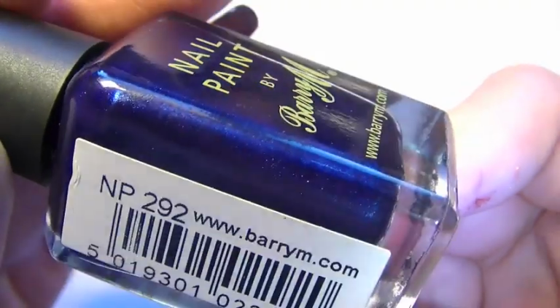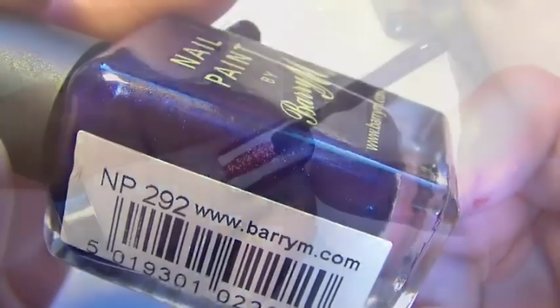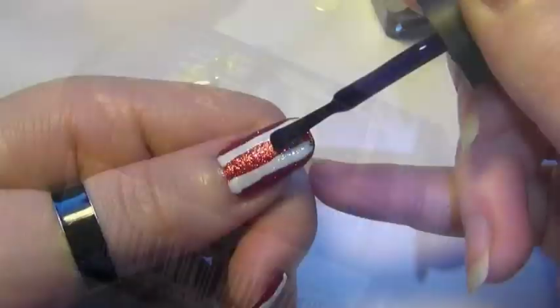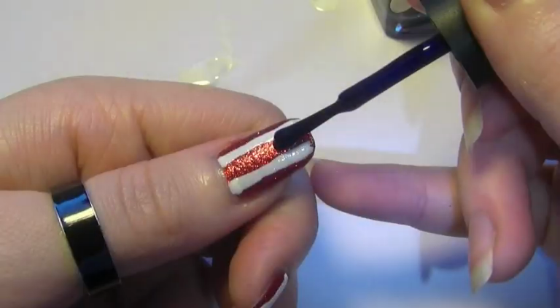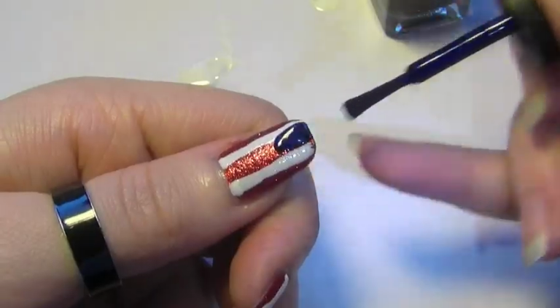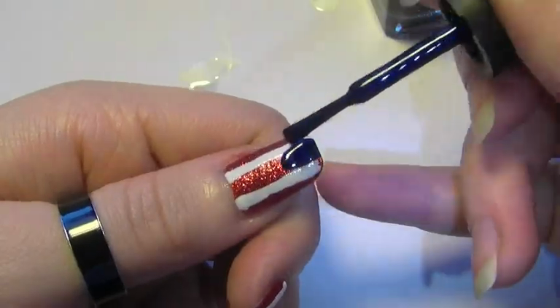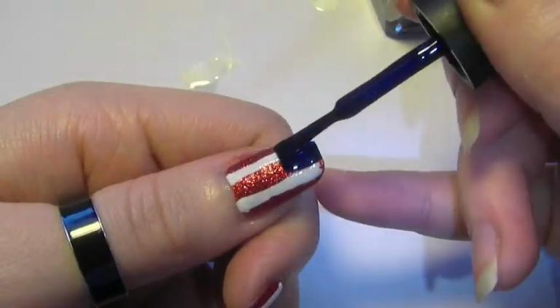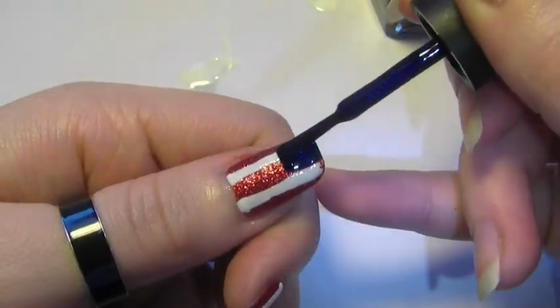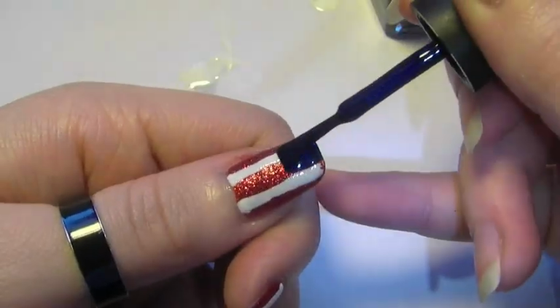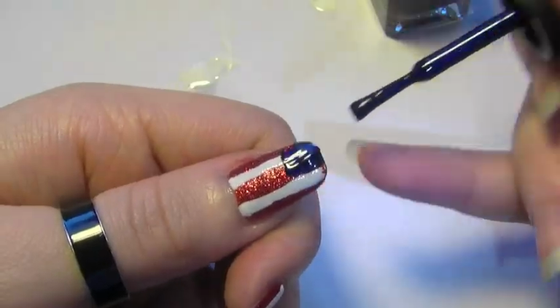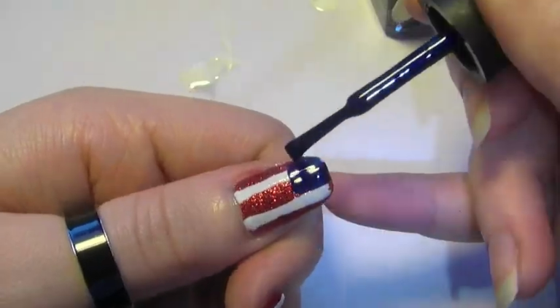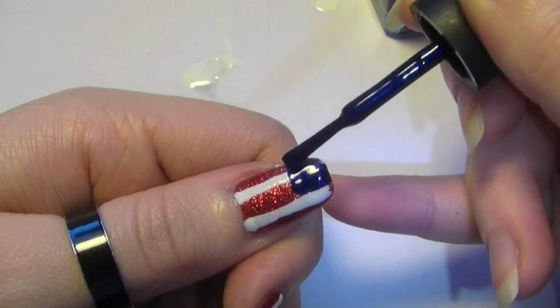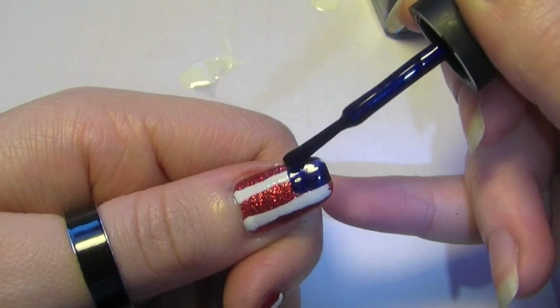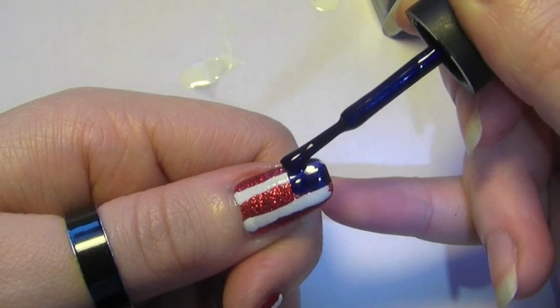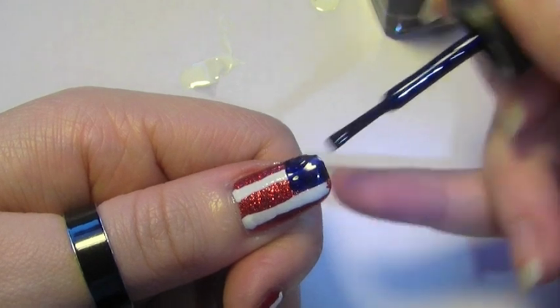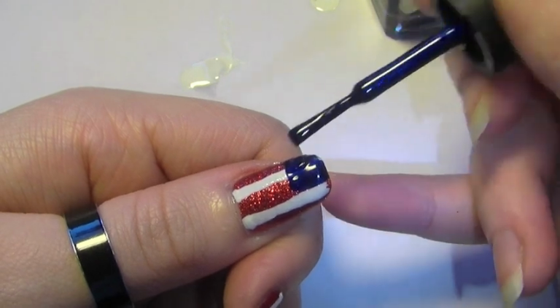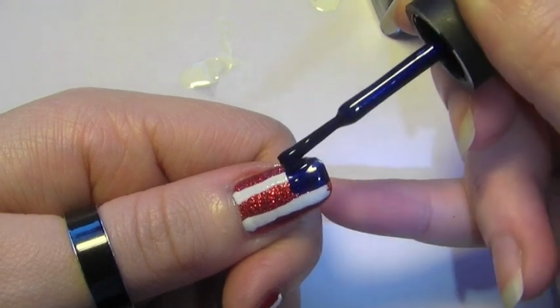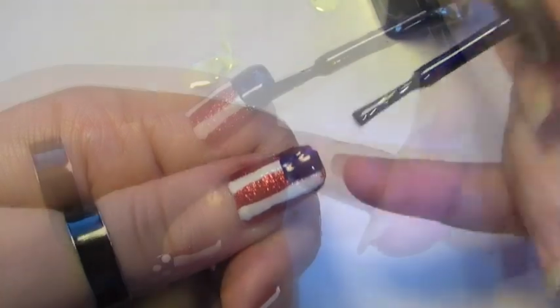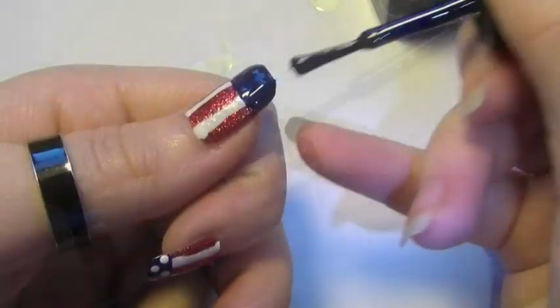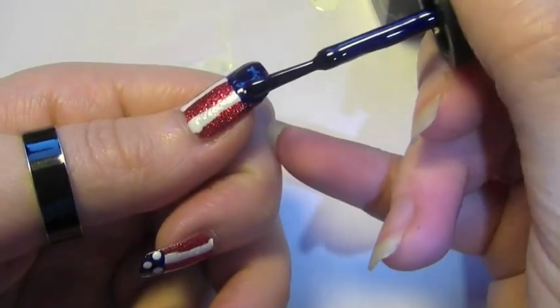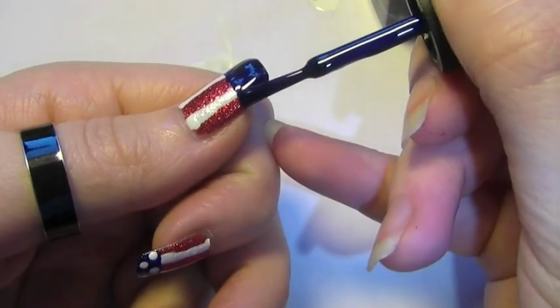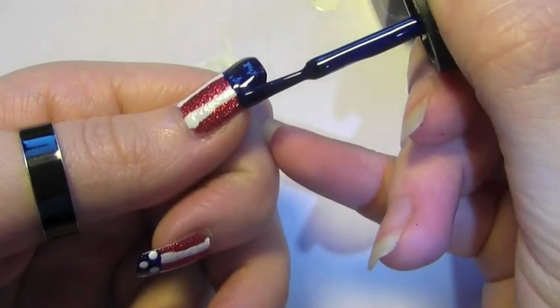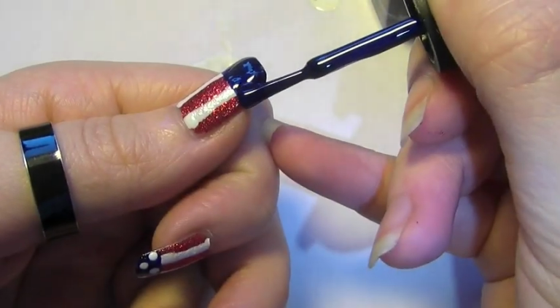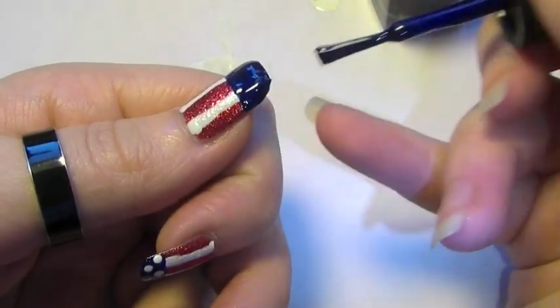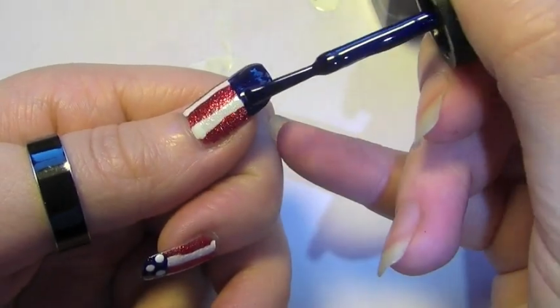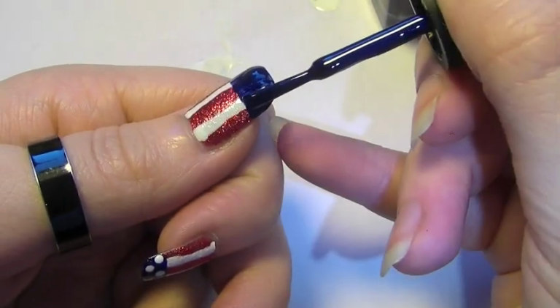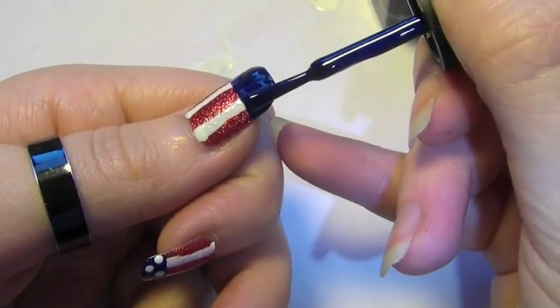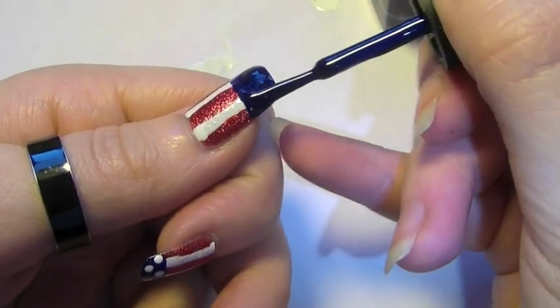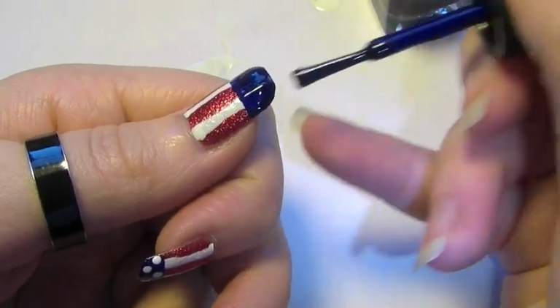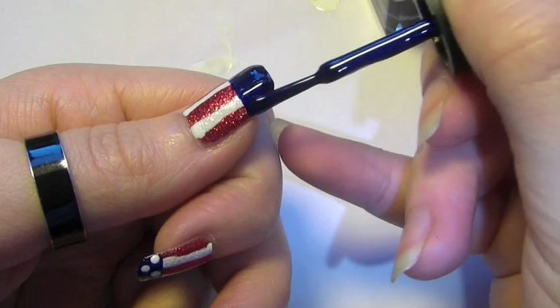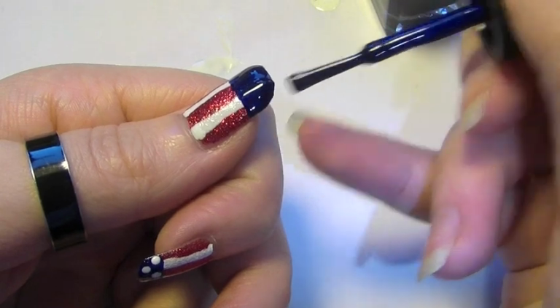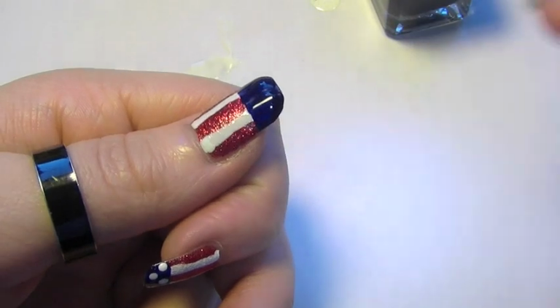Now with navy, I'm going to basically do a navy french tip right at the end of the nail, making sure it's really good and thick.